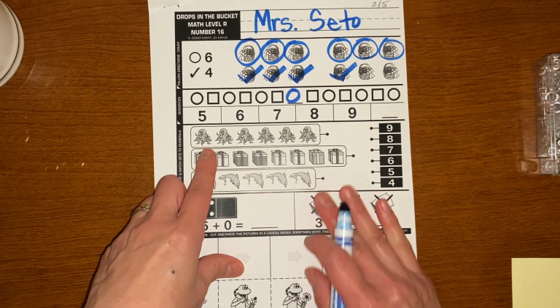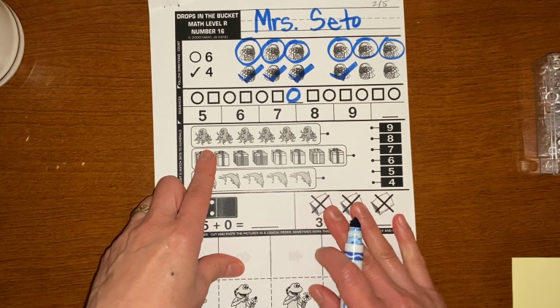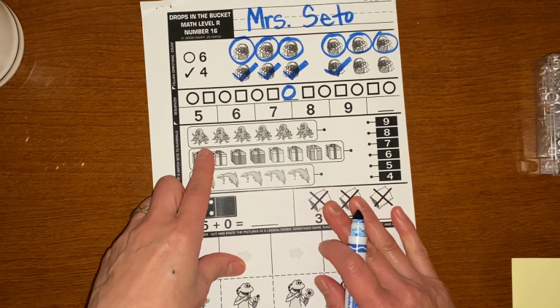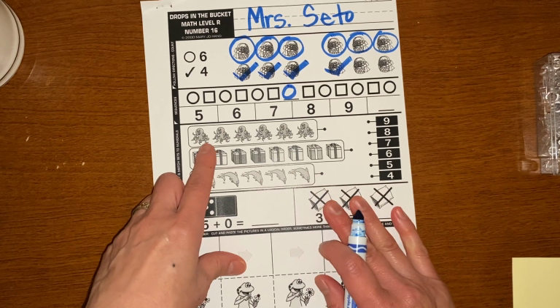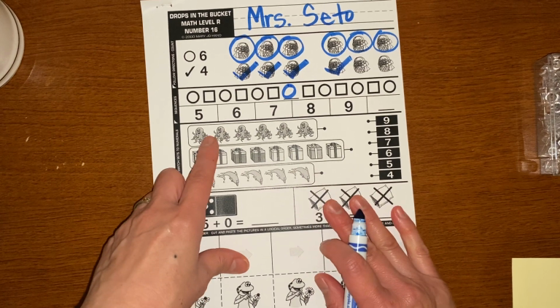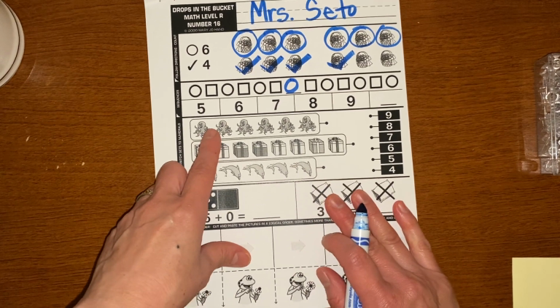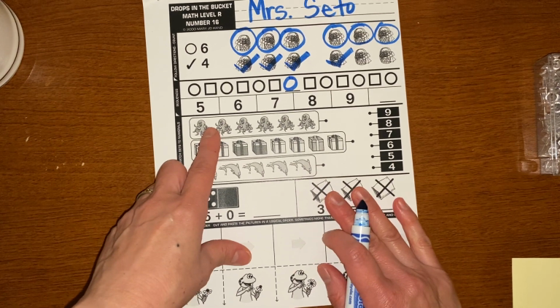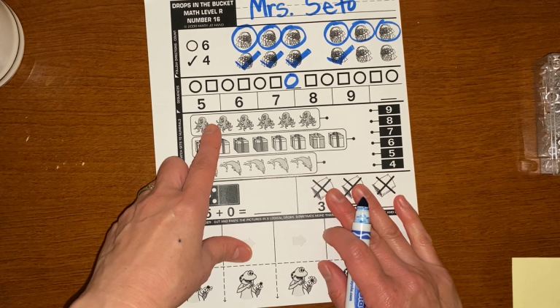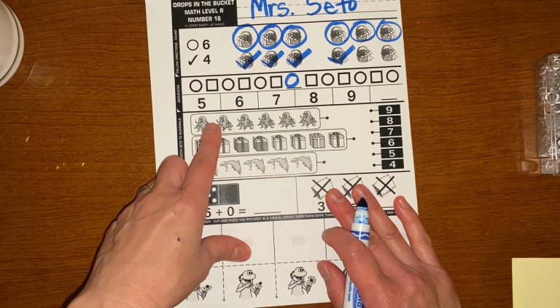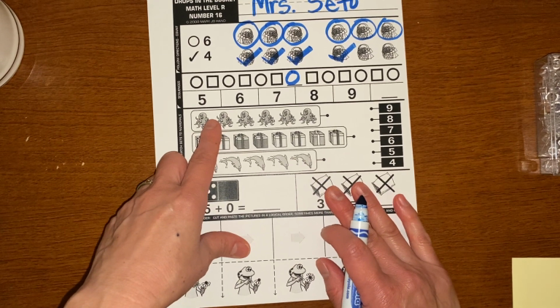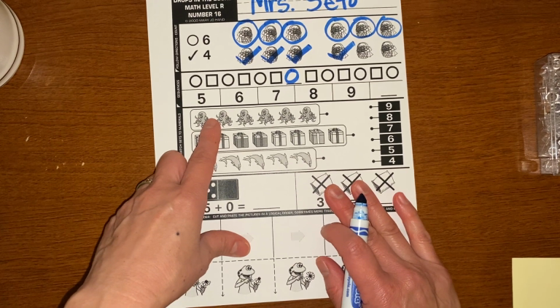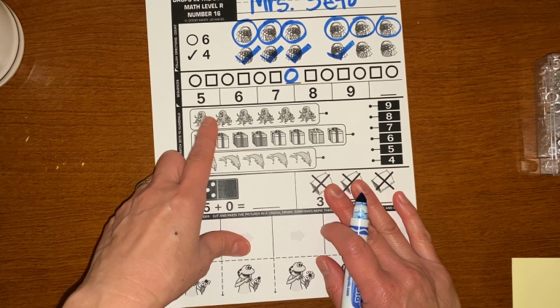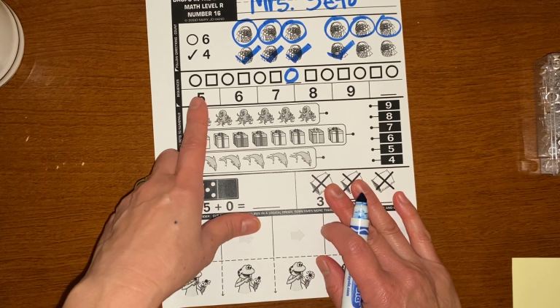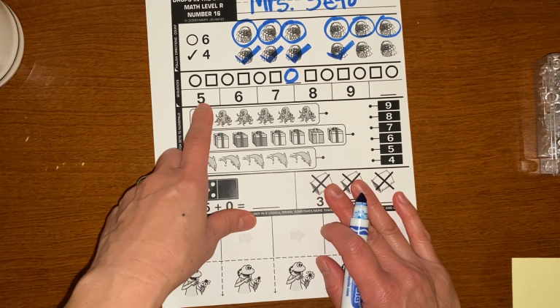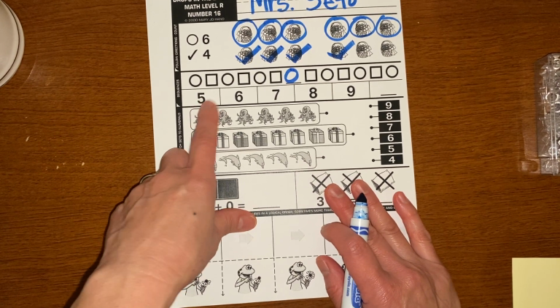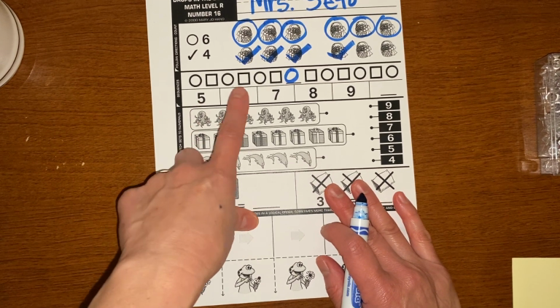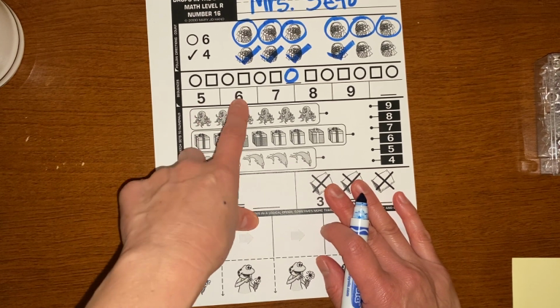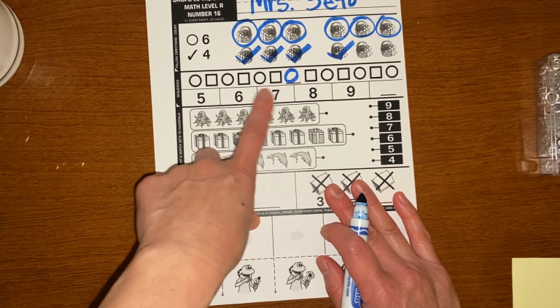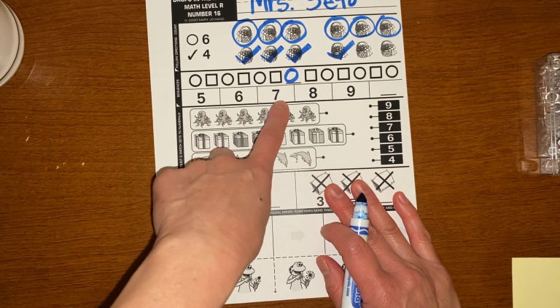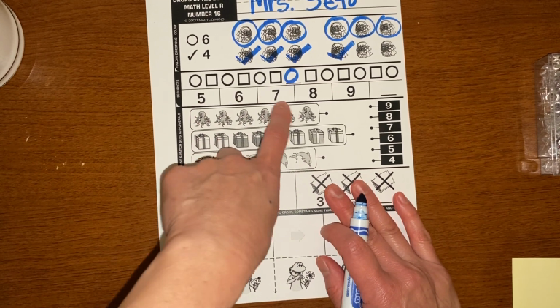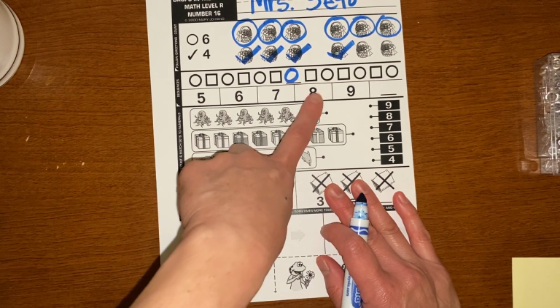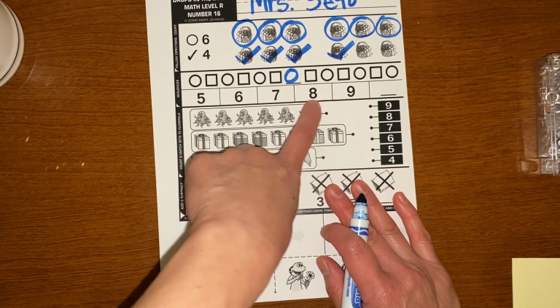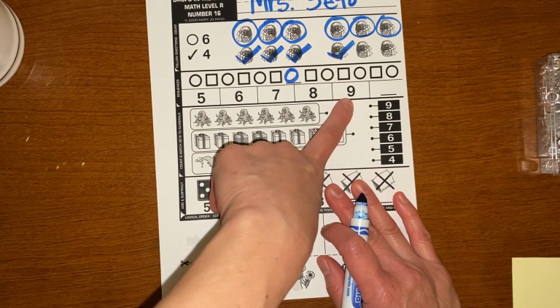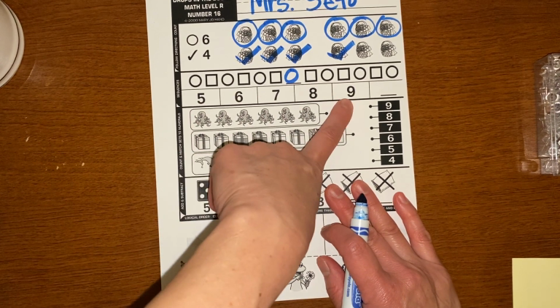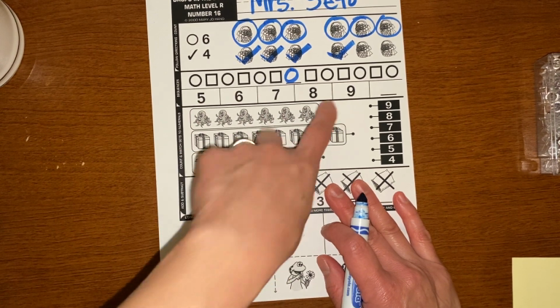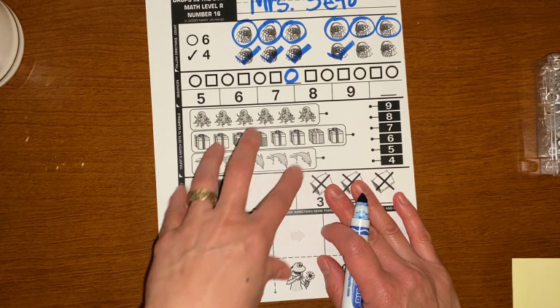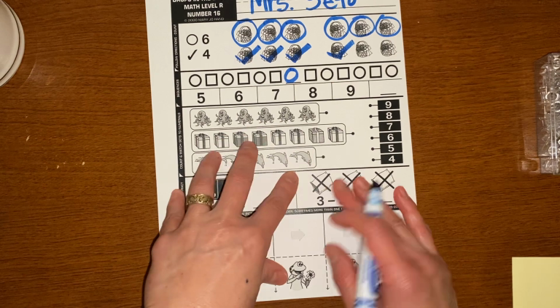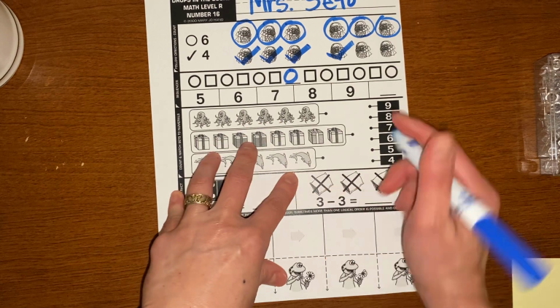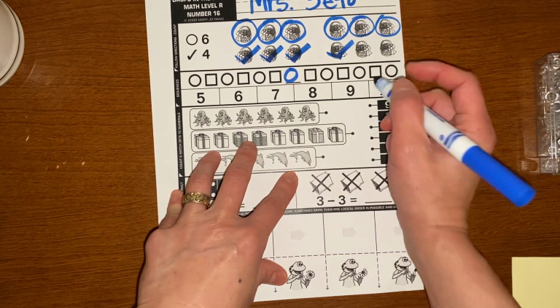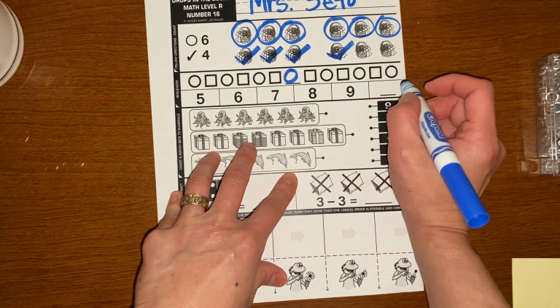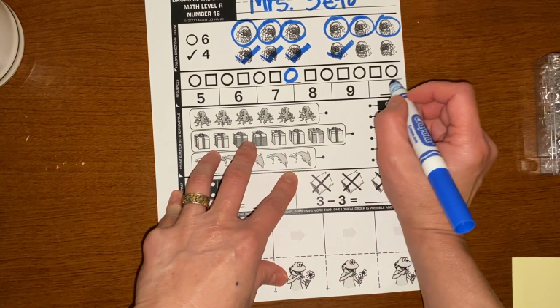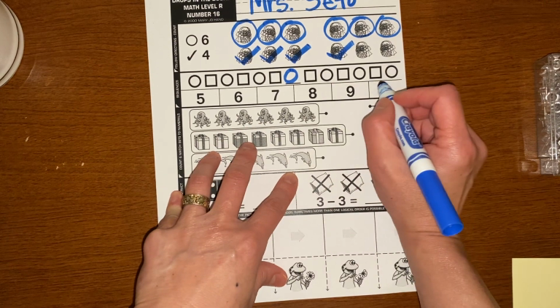And let's finish the pattern: five, six, seven, eight, nine, ten.